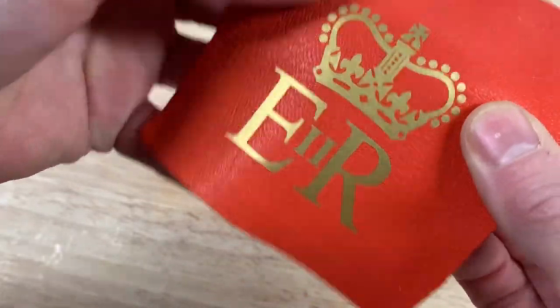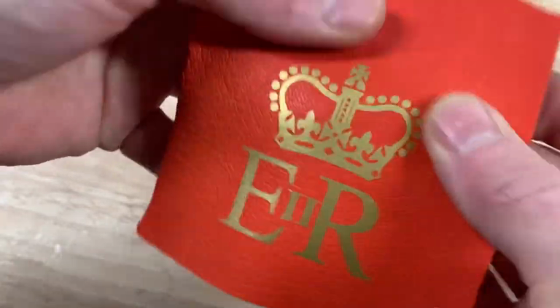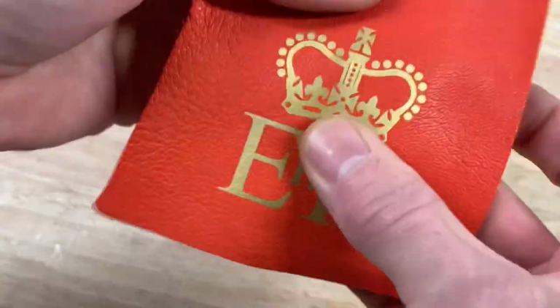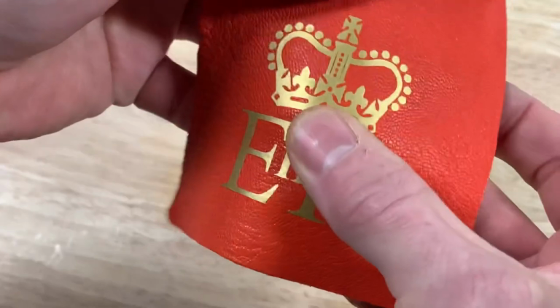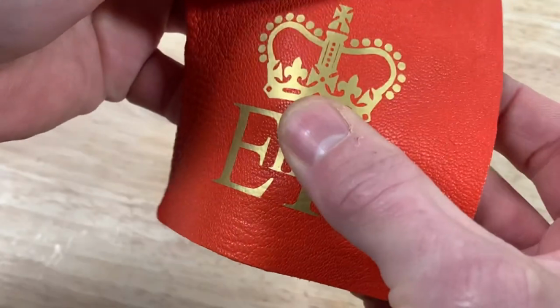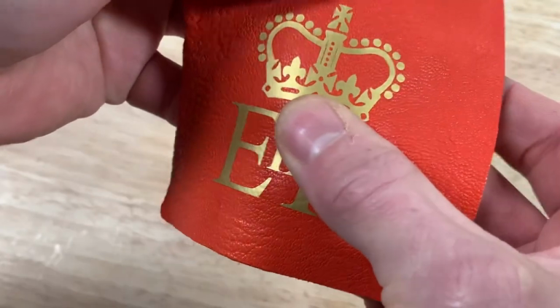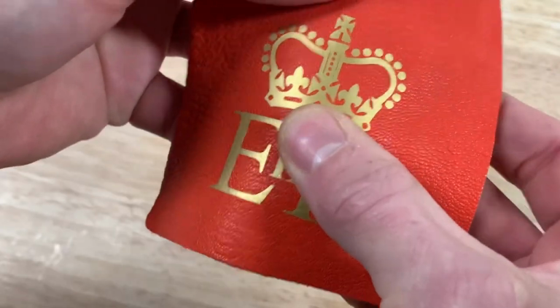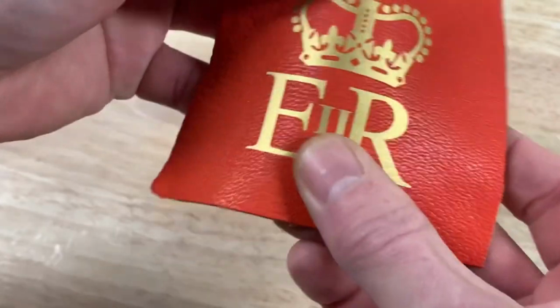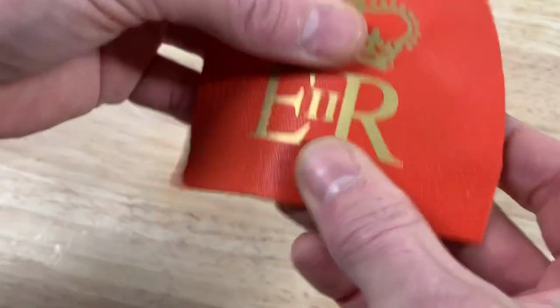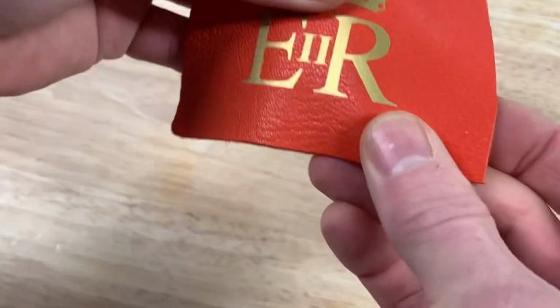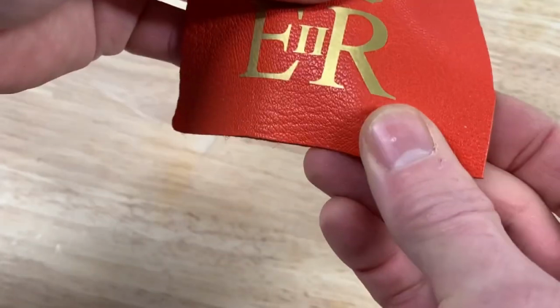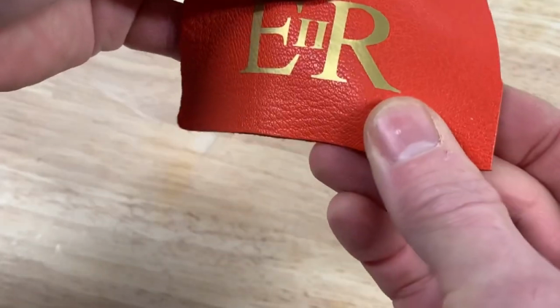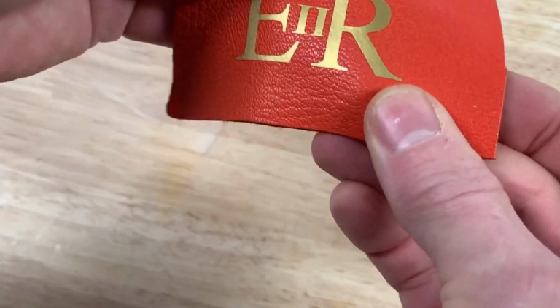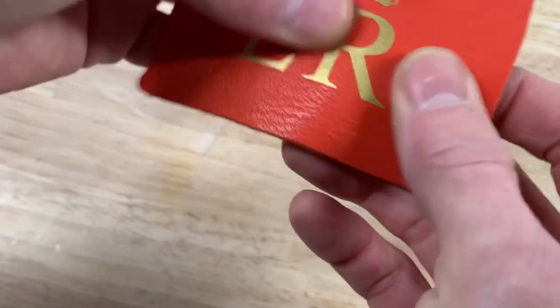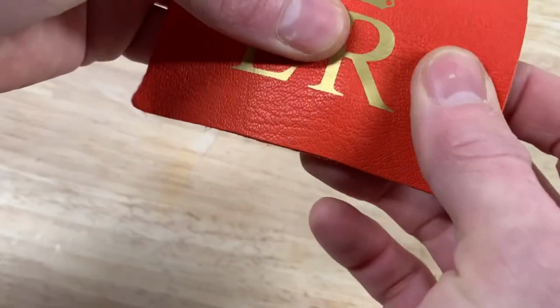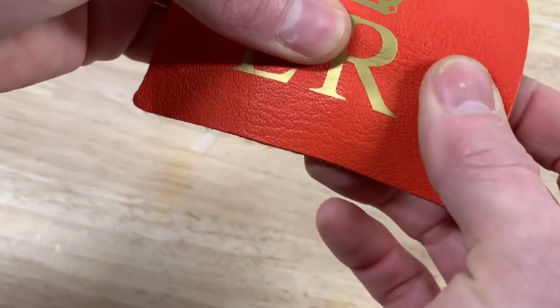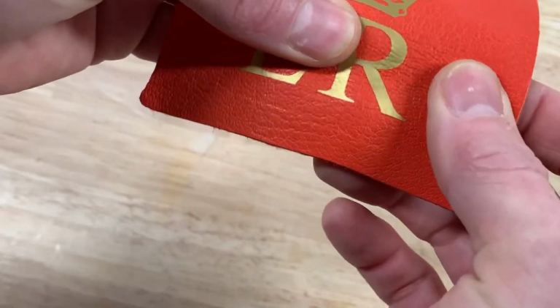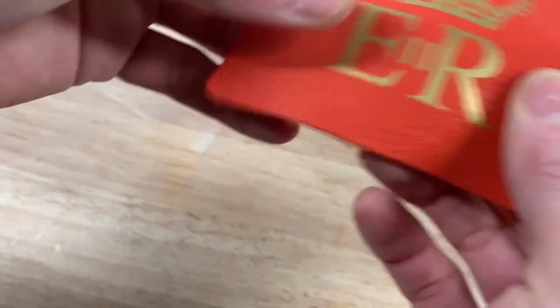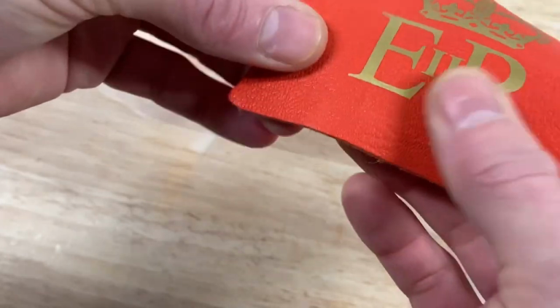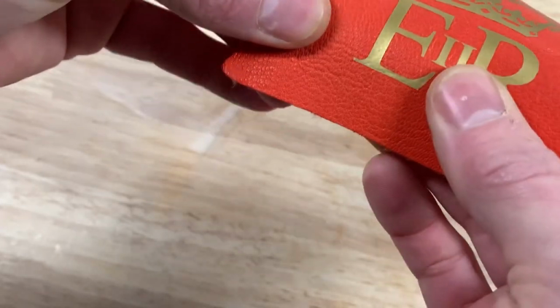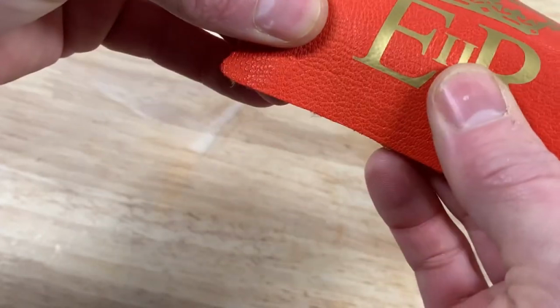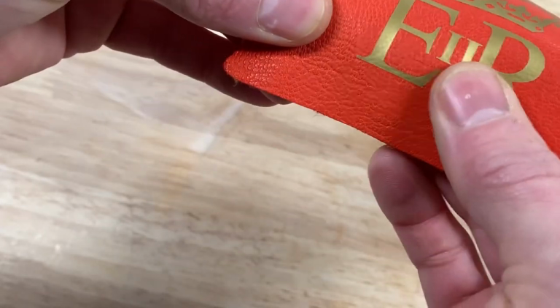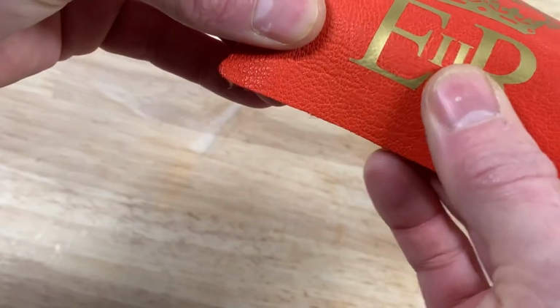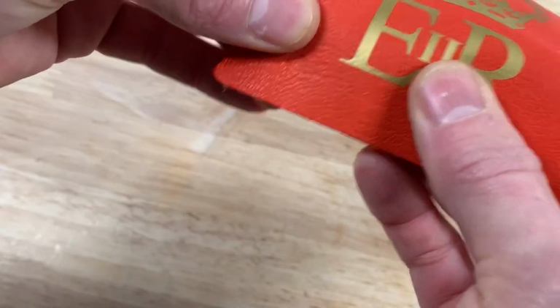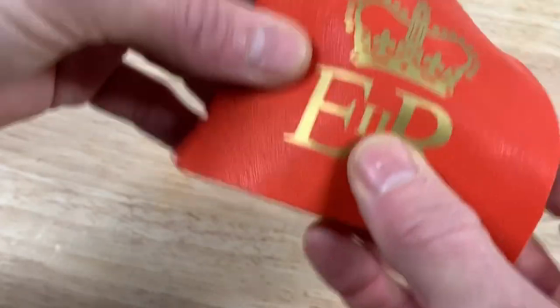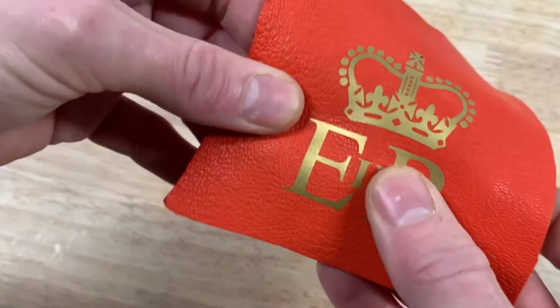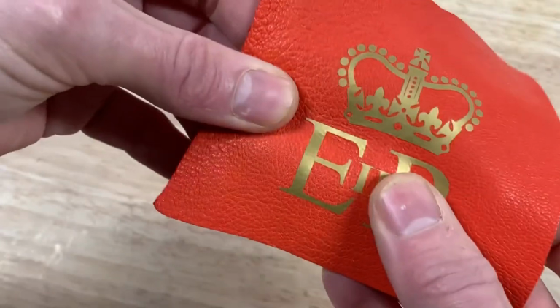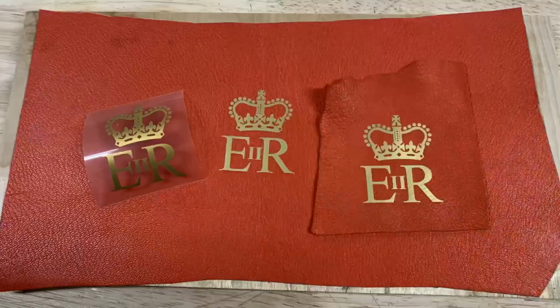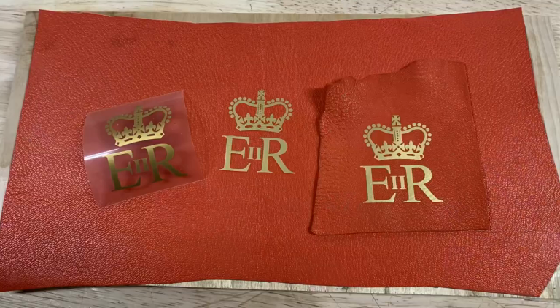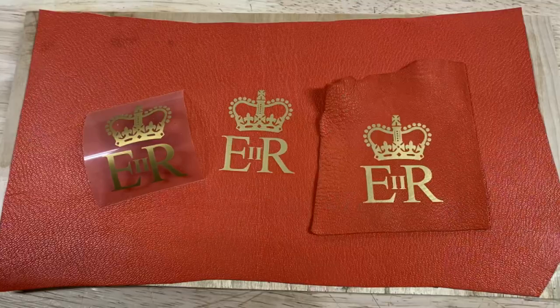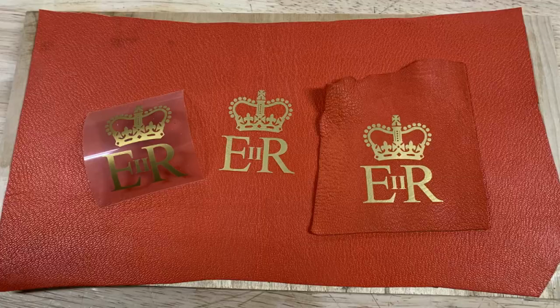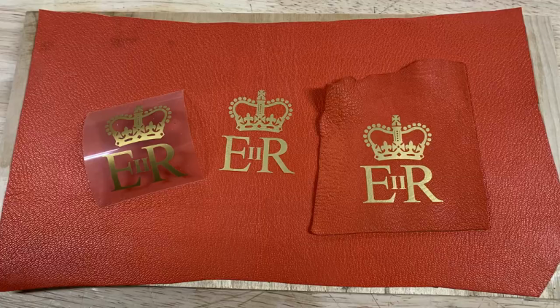So that is how to fake gilding of leather with a vinyl cutter and an iron. I hope this short video was useful.